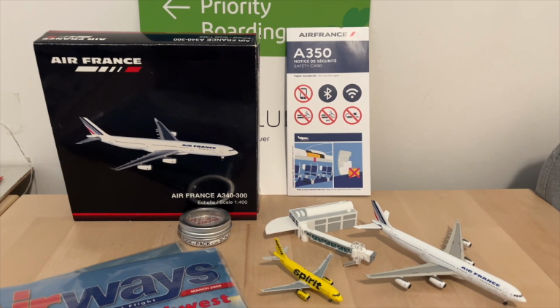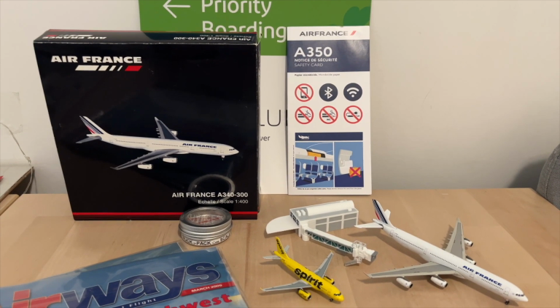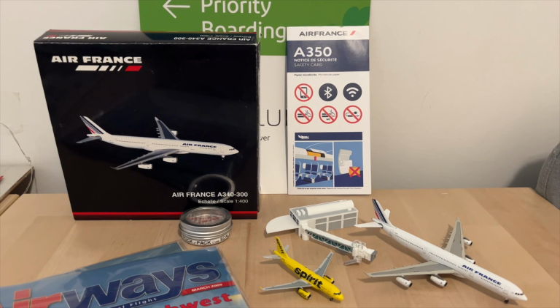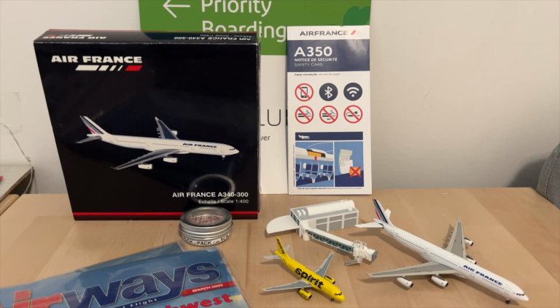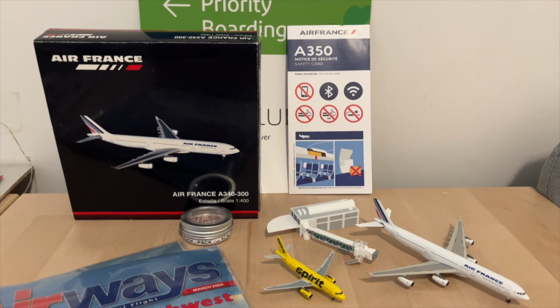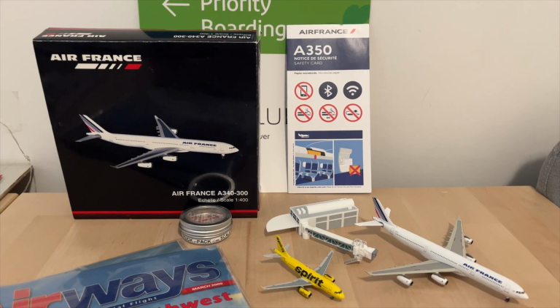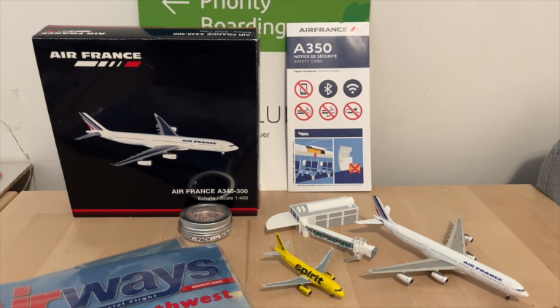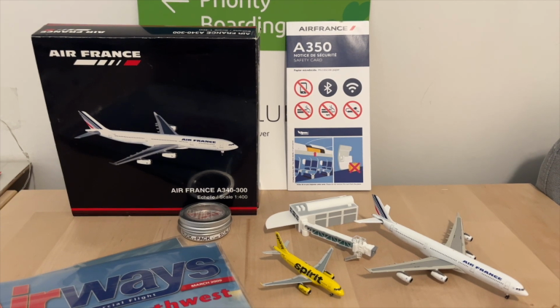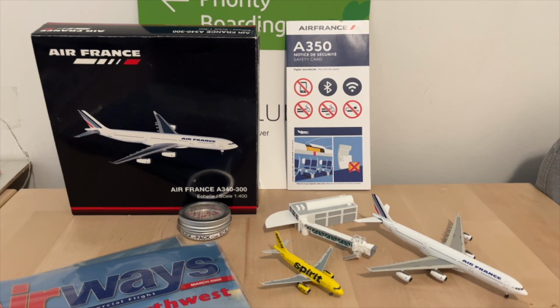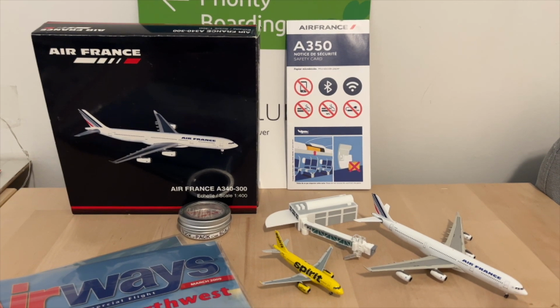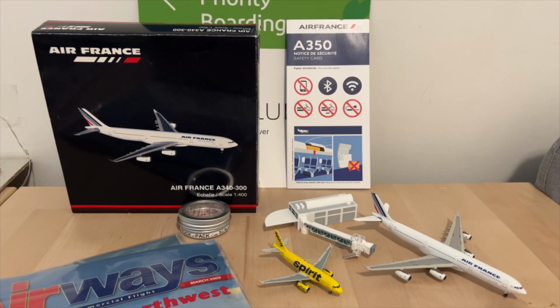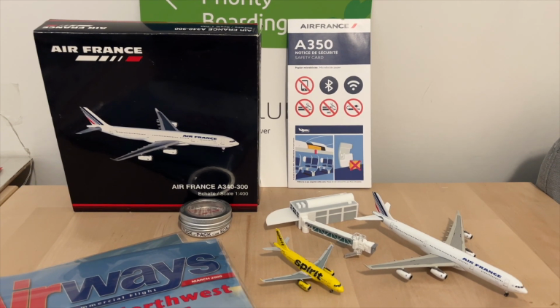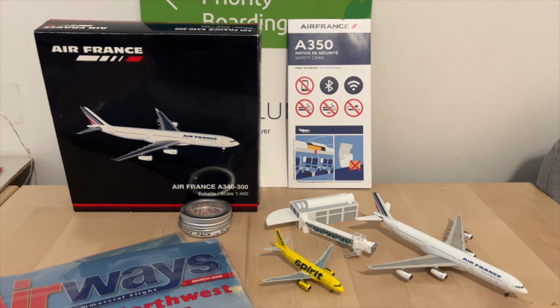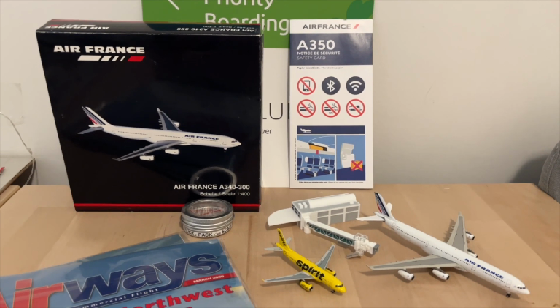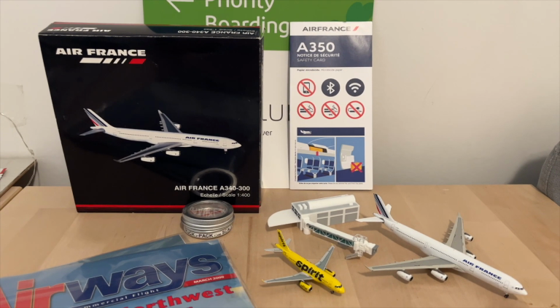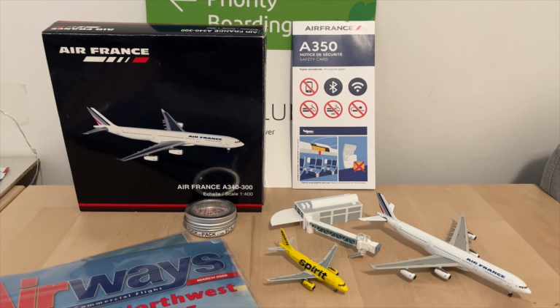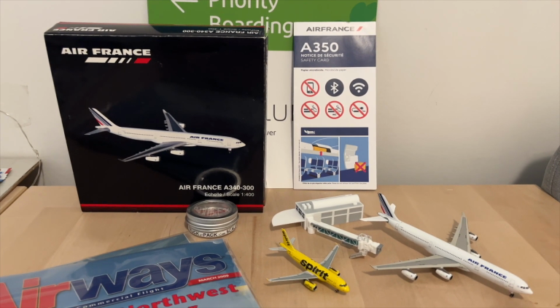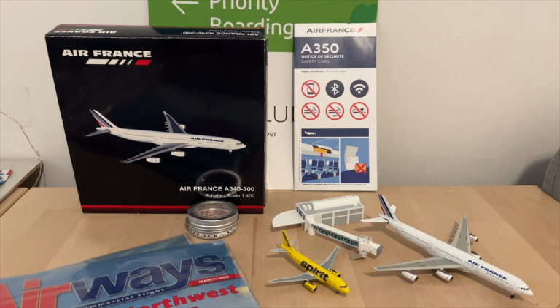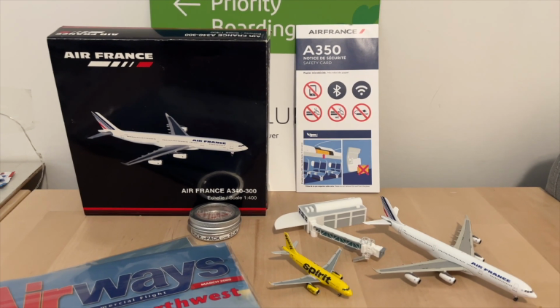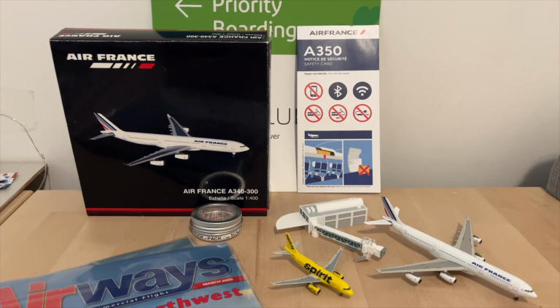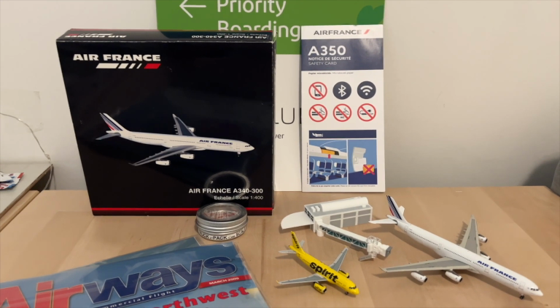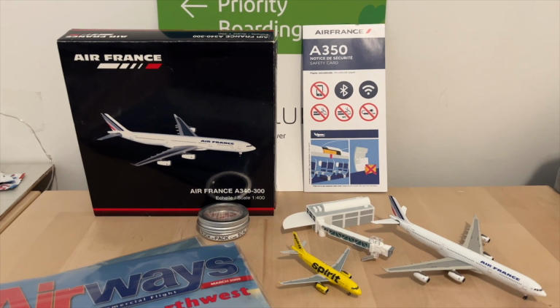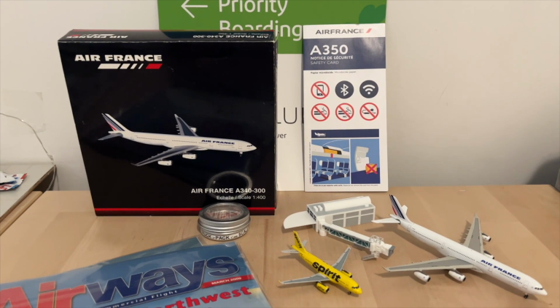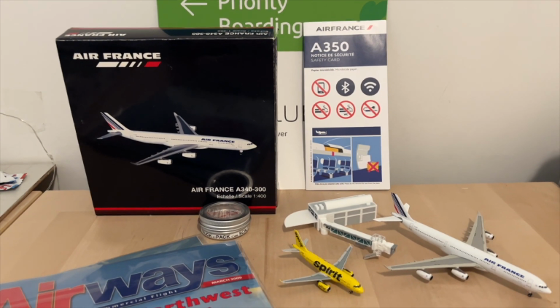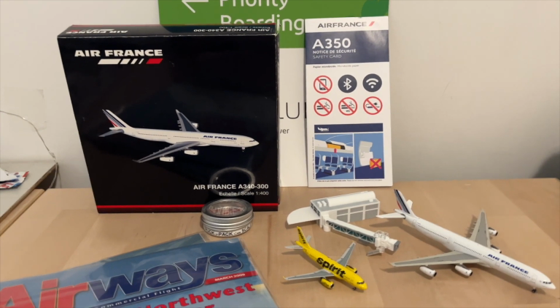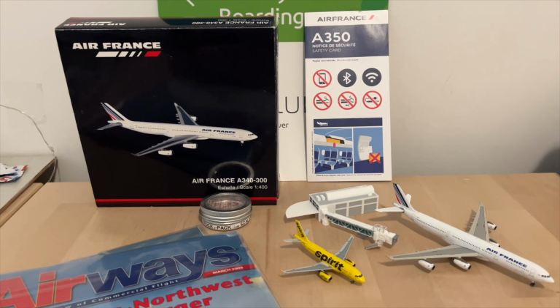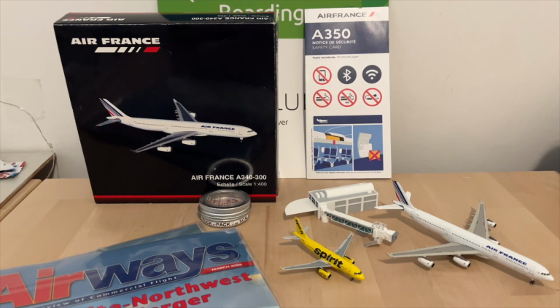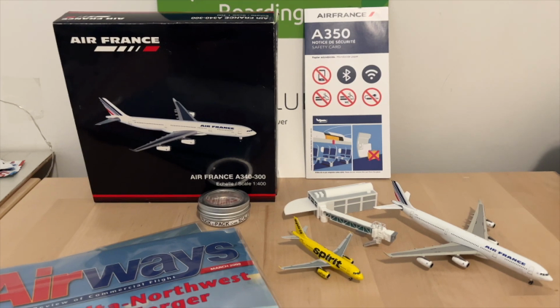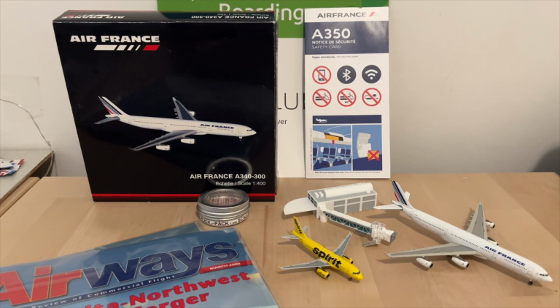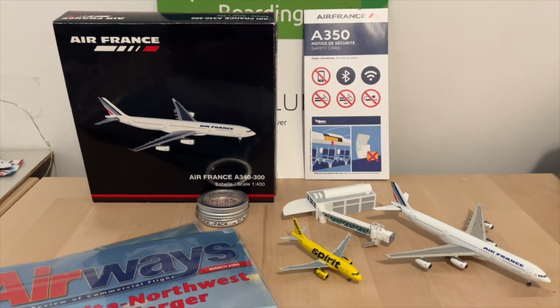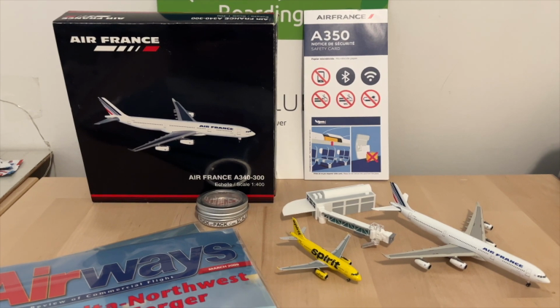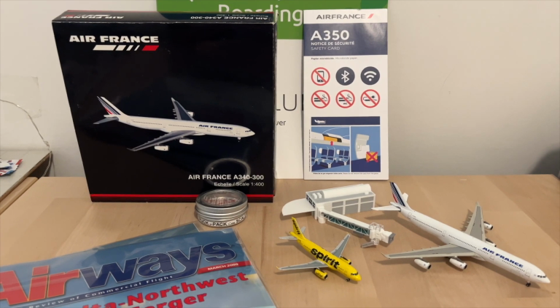Alright everybody, I hope you enjoyed this little haul. It was fun going to the air show. Hope you enjoyed the video and of course, fly safe.